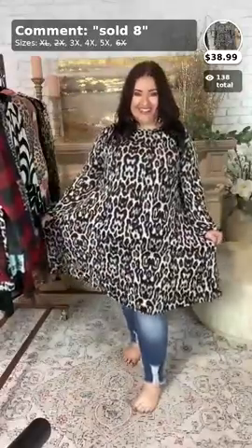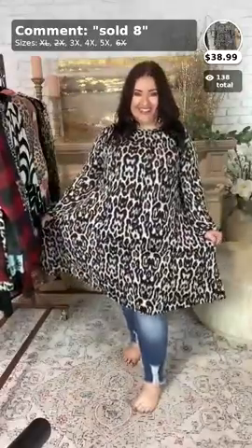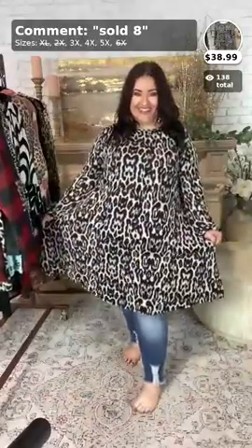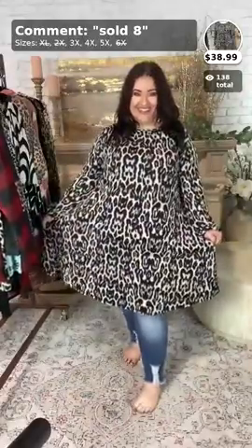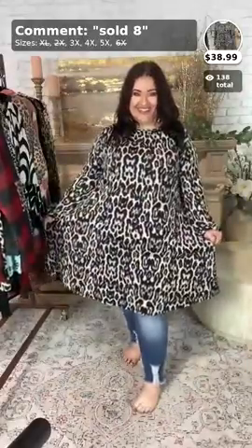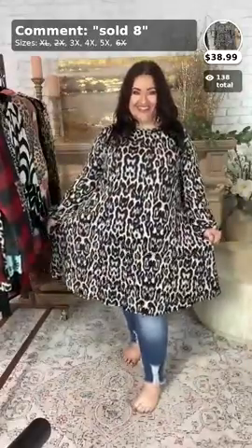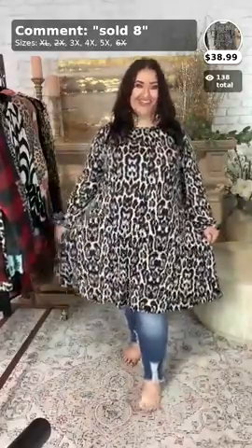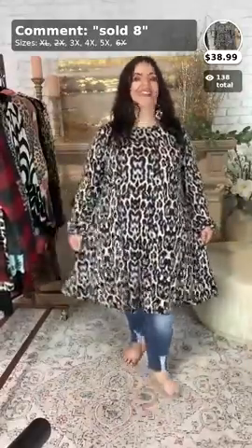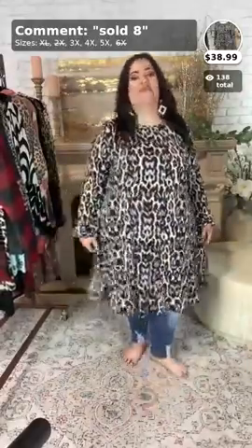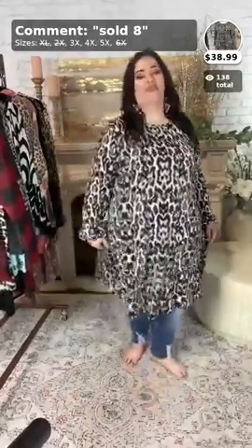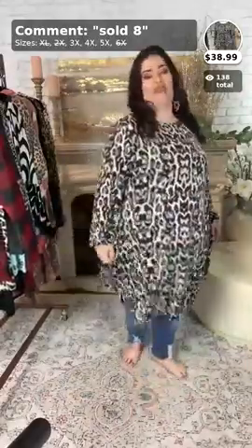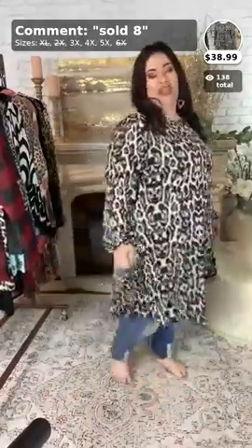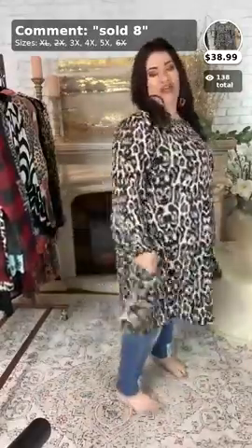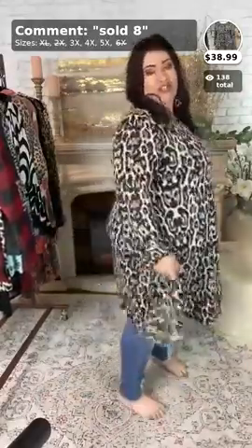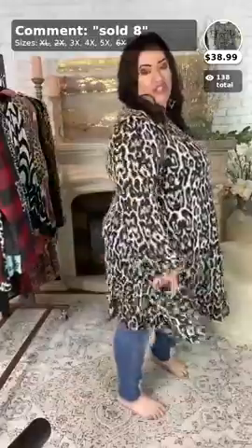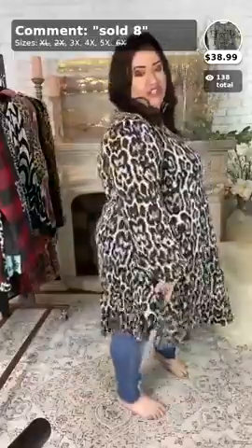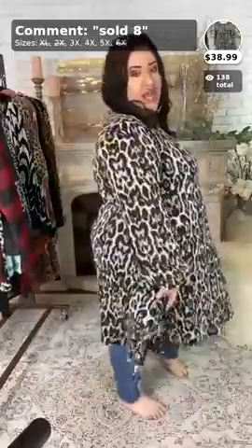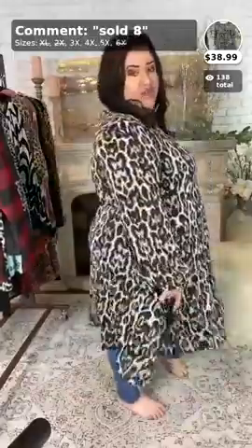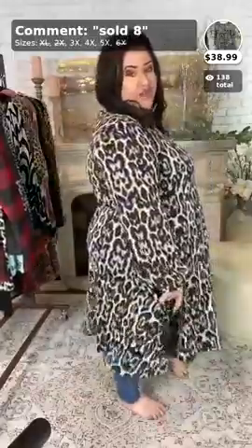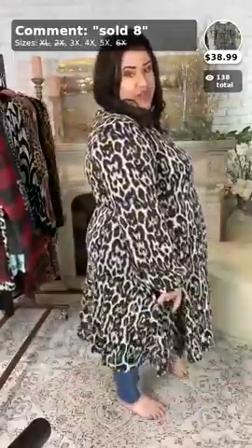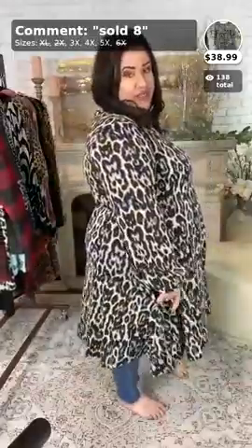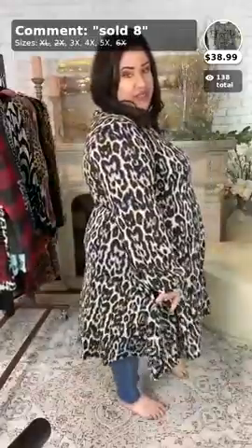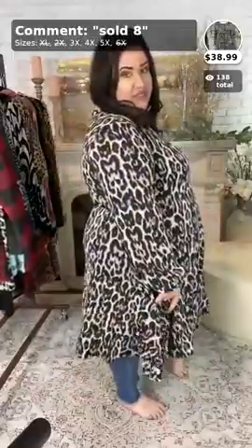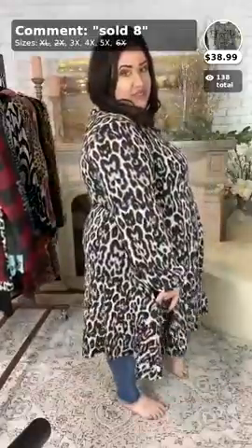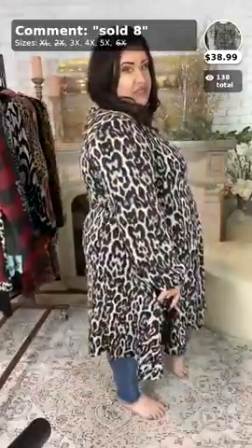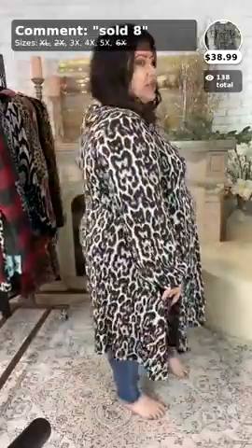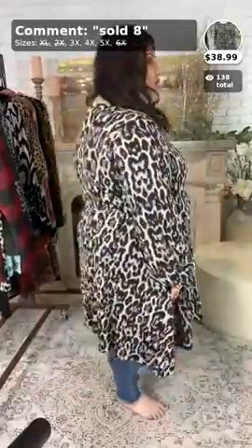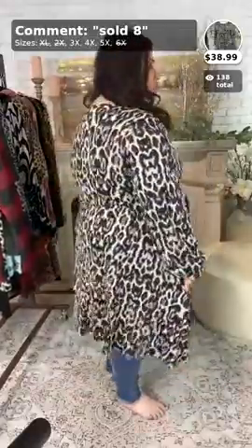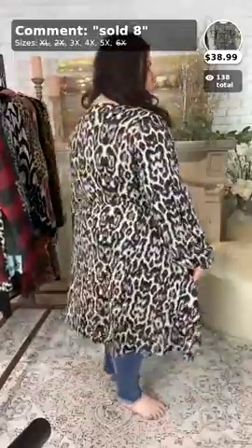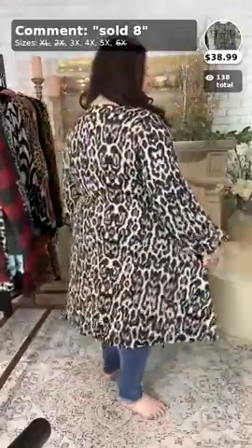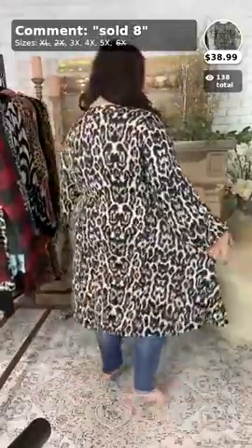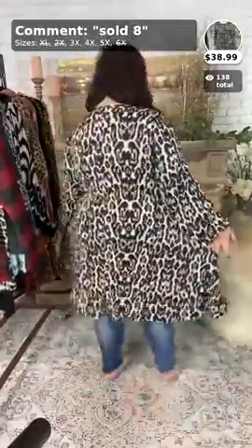Wanda says you're styling and profiling with your new car! And then here is your side view, ladies, and then your back view.